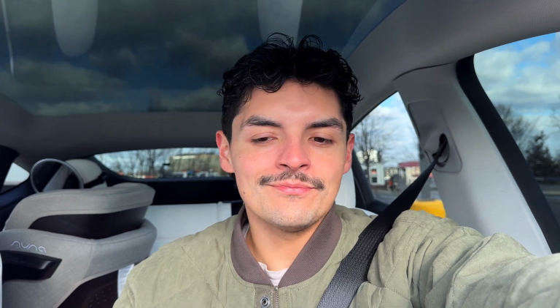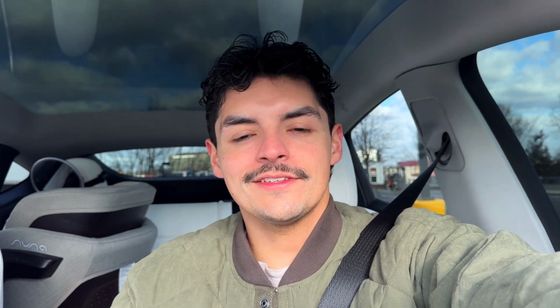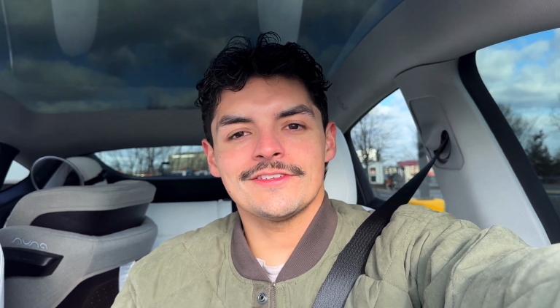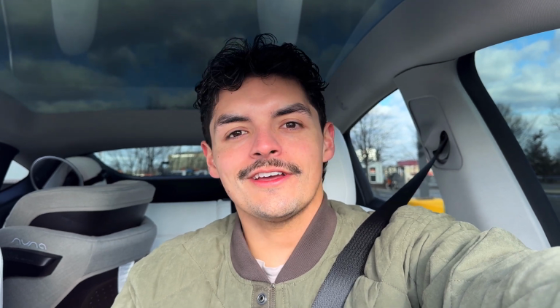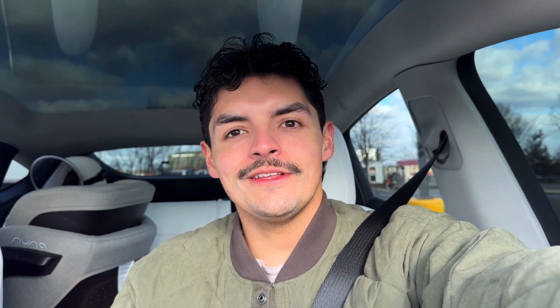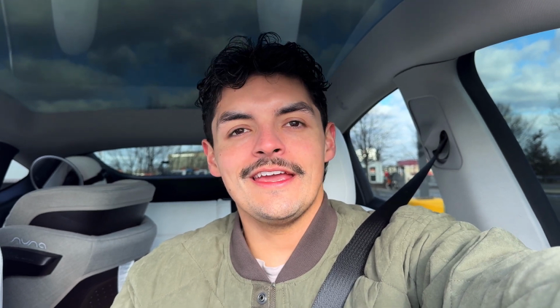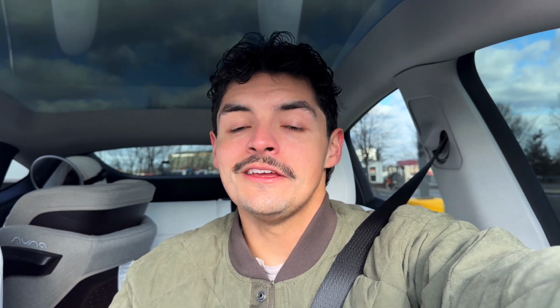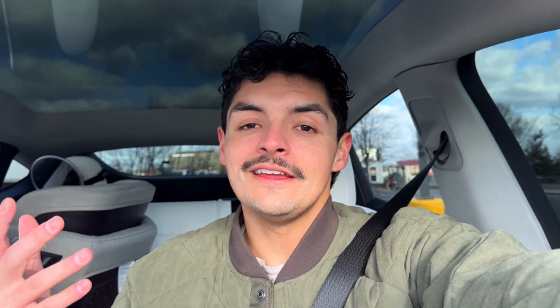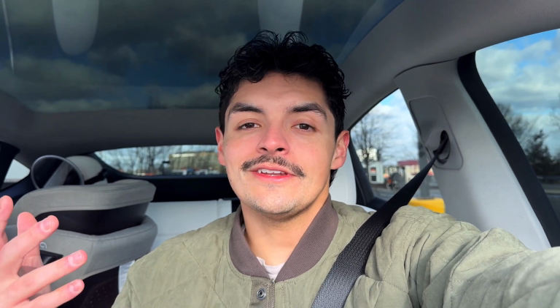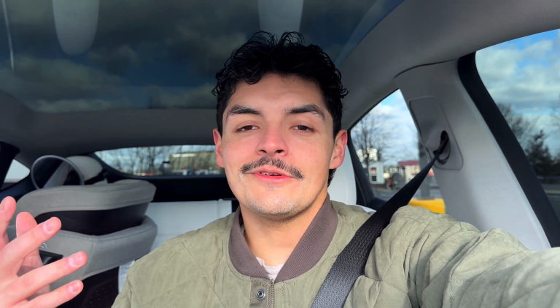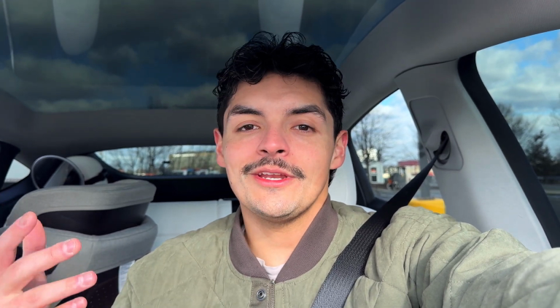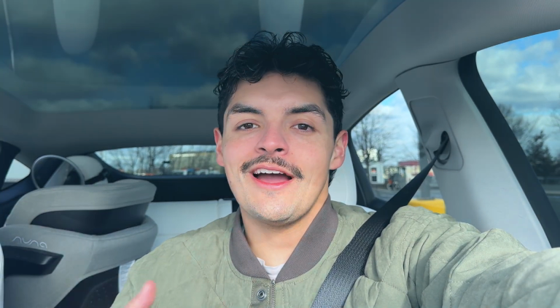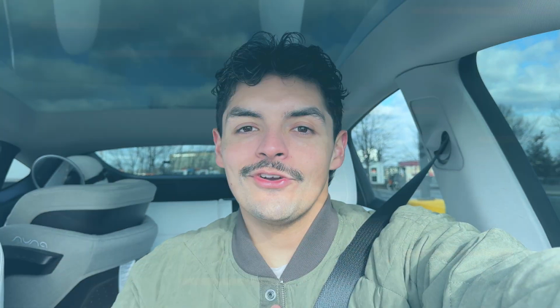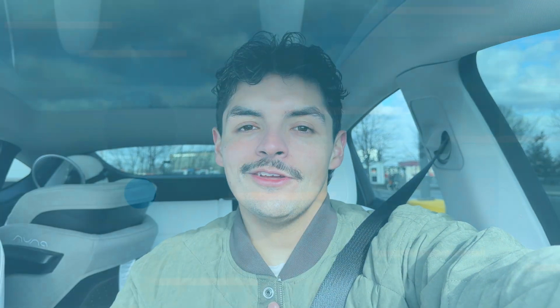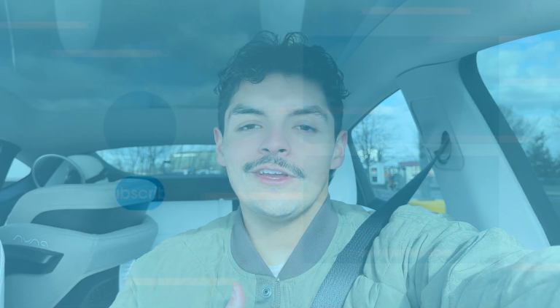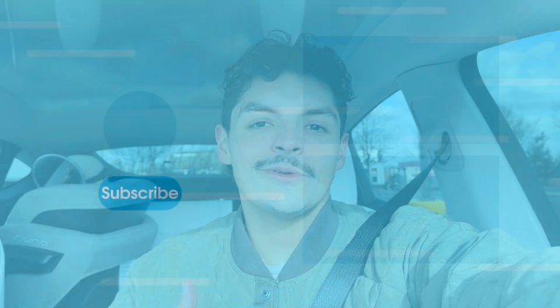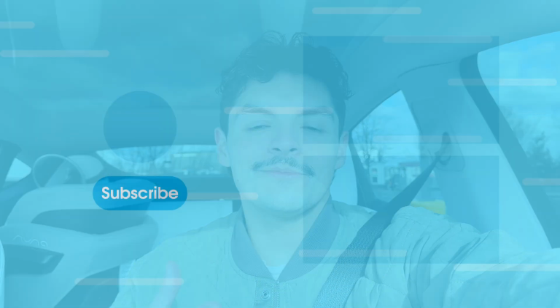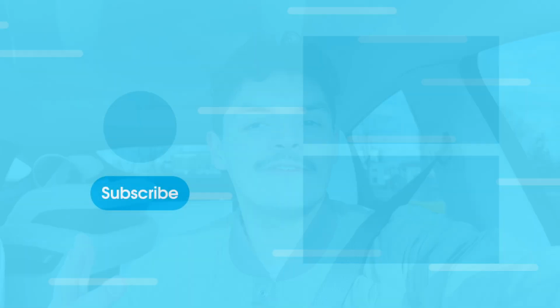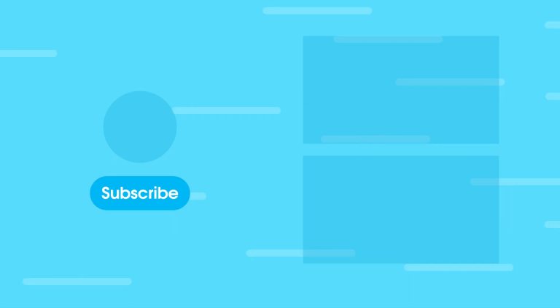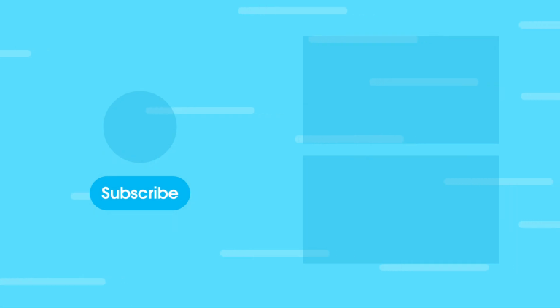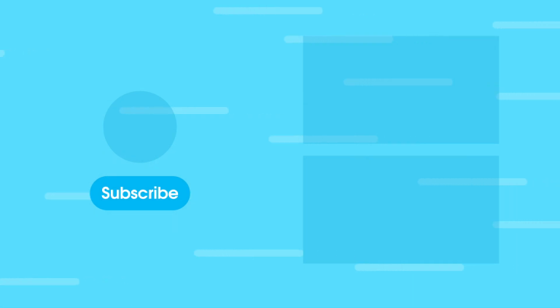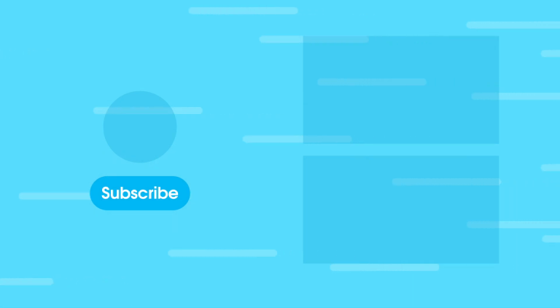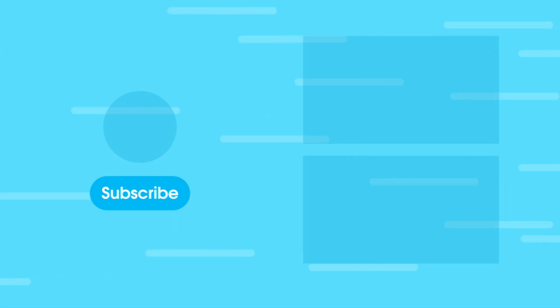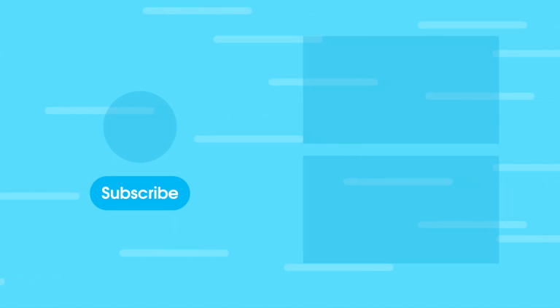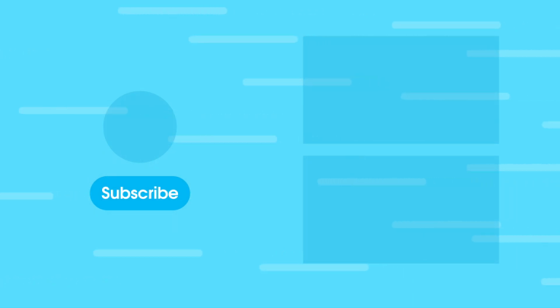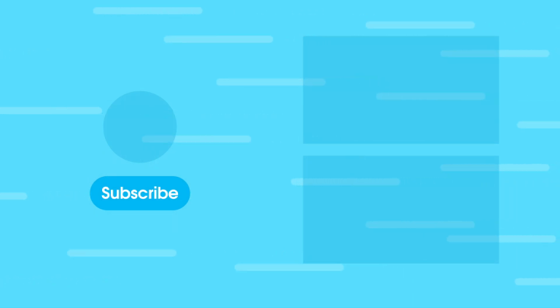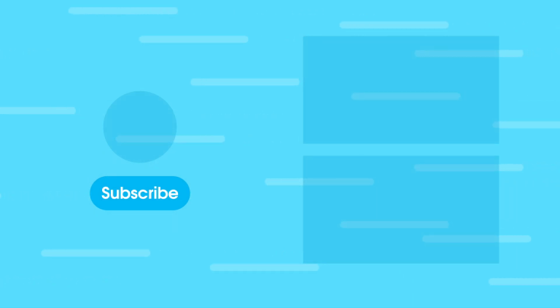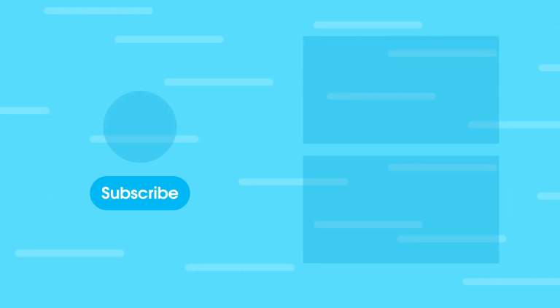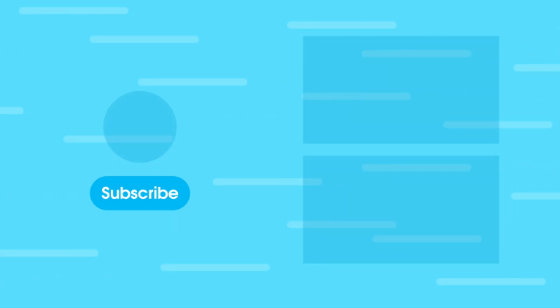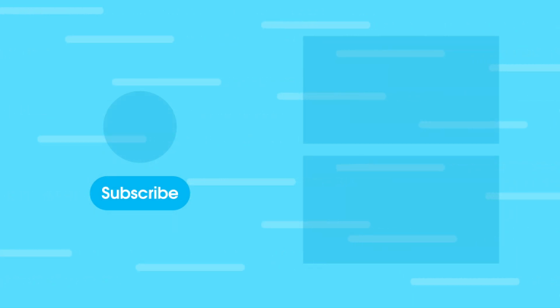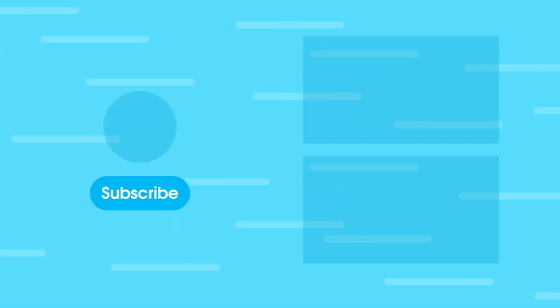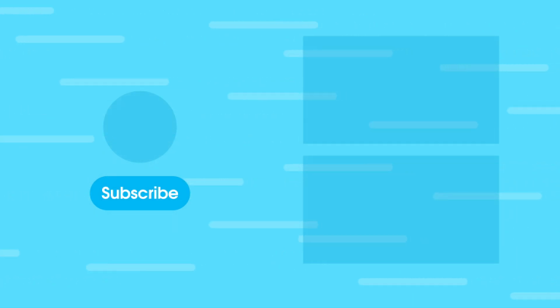Let's discuss in the comments. Until next time, everybody — I'm Fernando. If you want to watch some other videos, click on one of these right here. Until next time, peace.